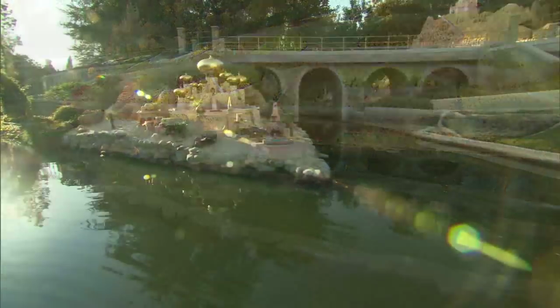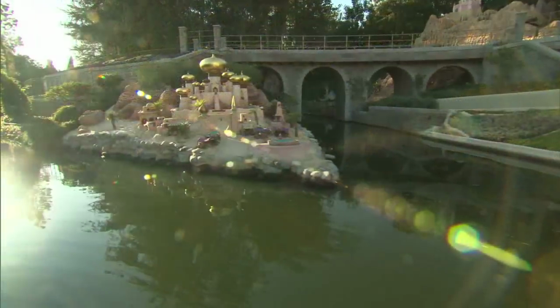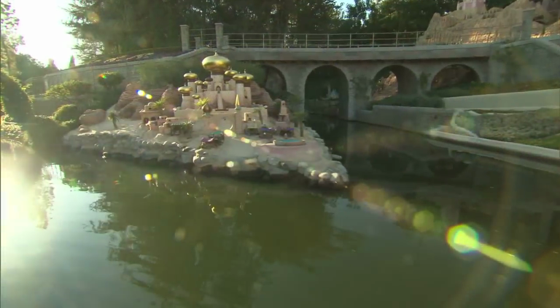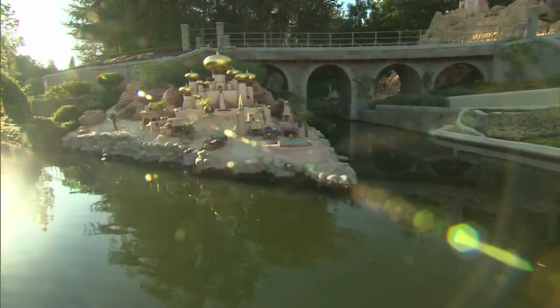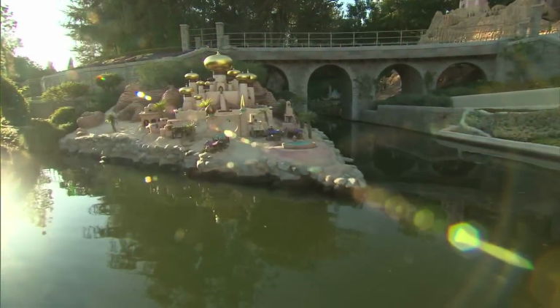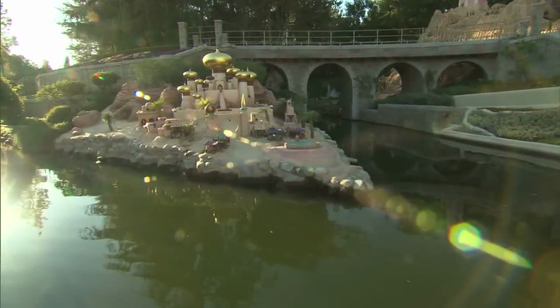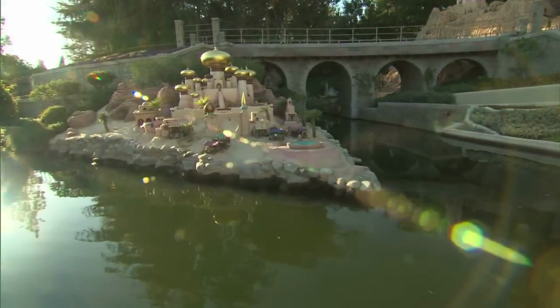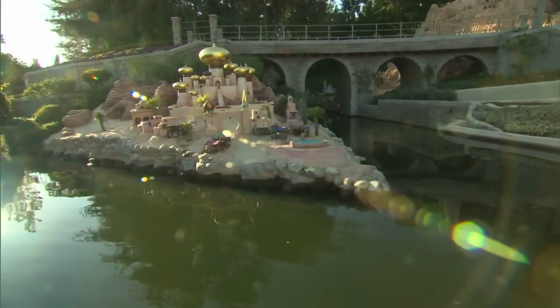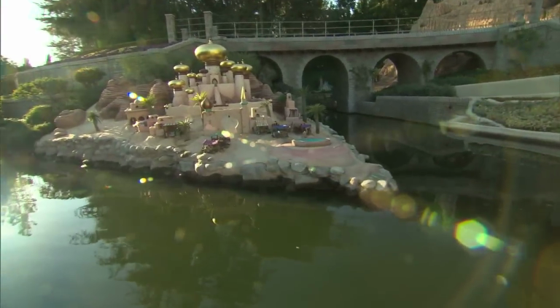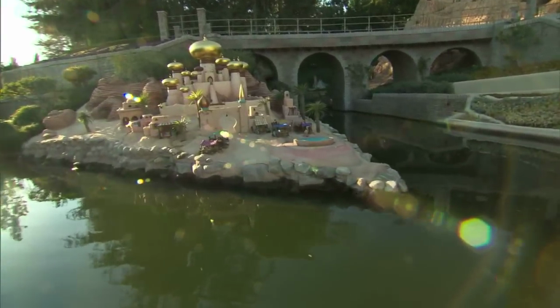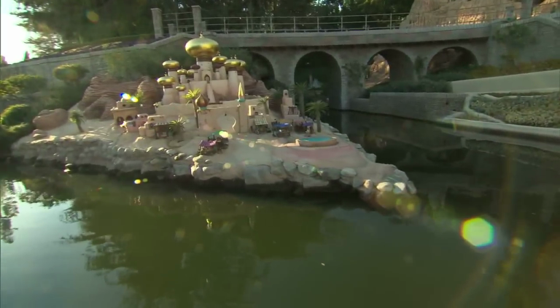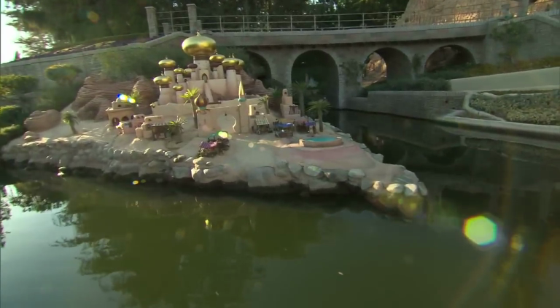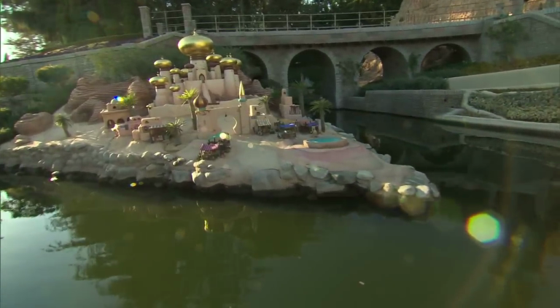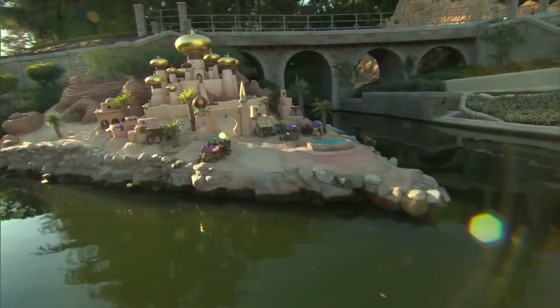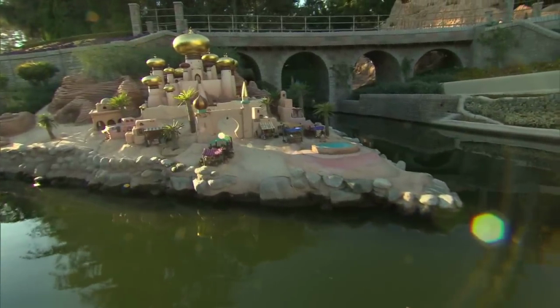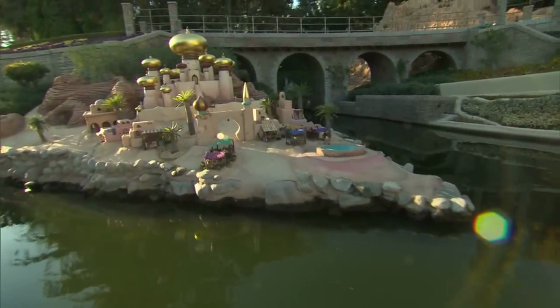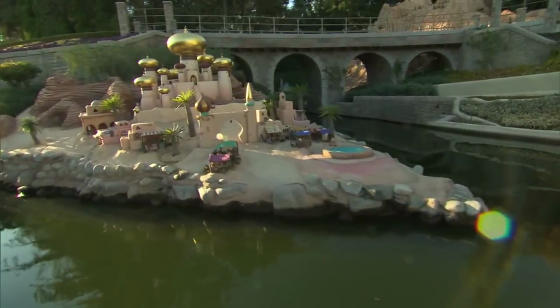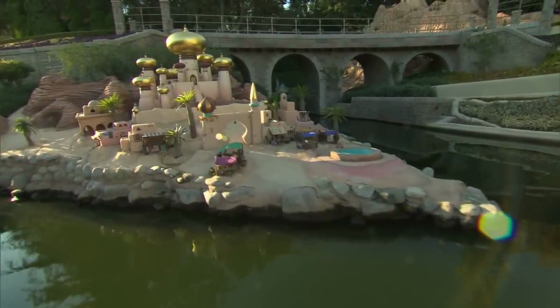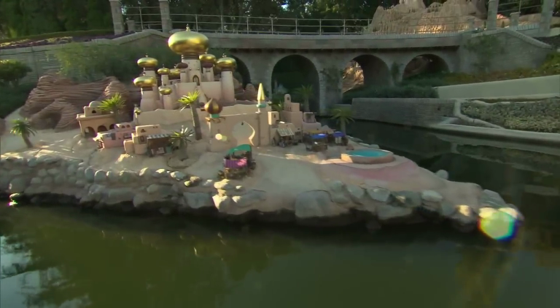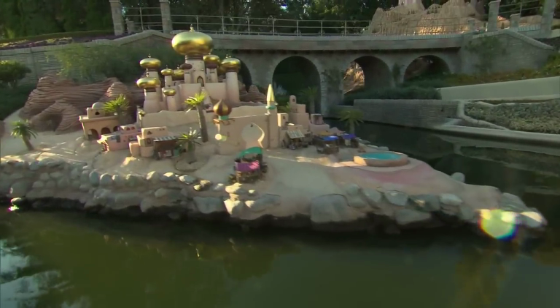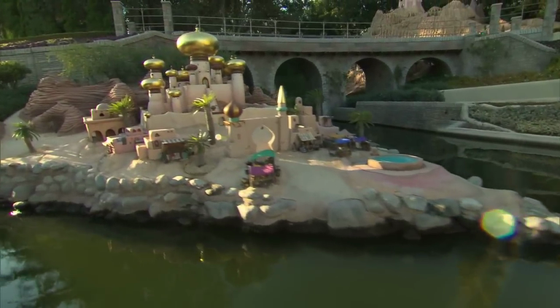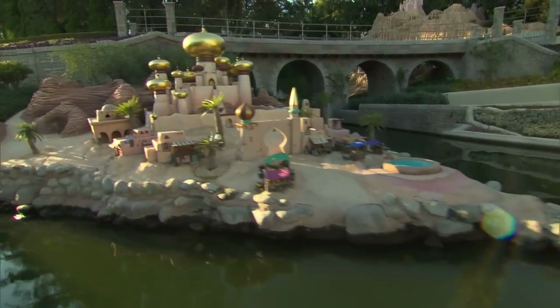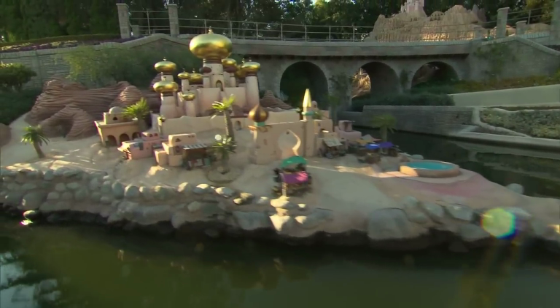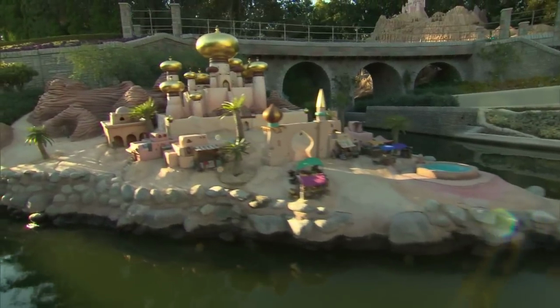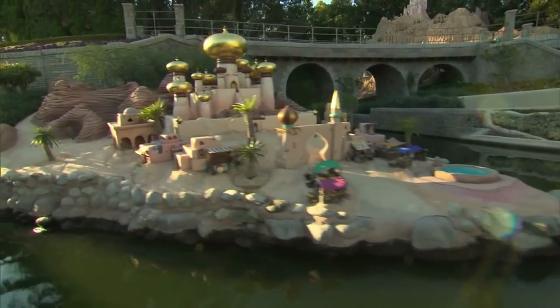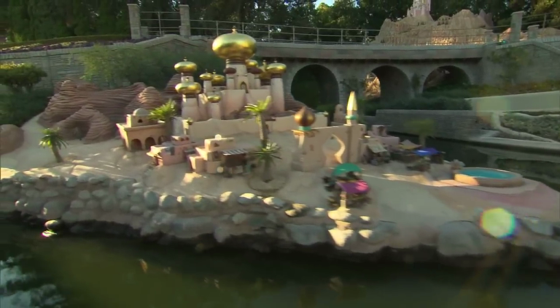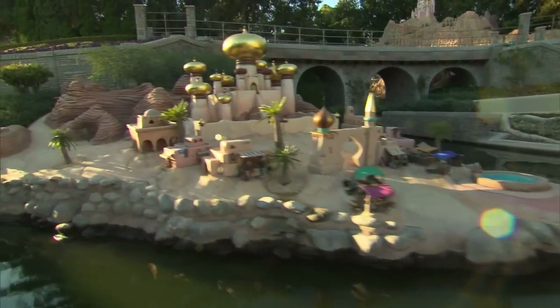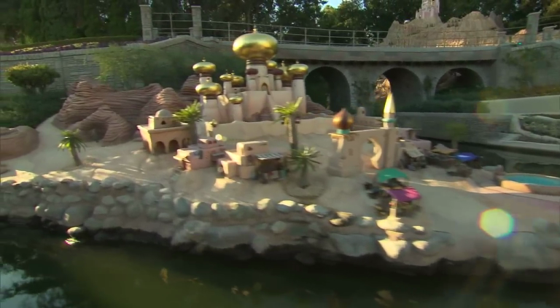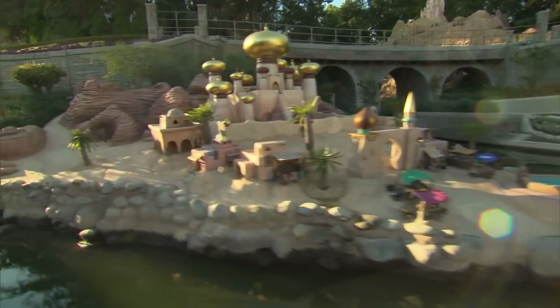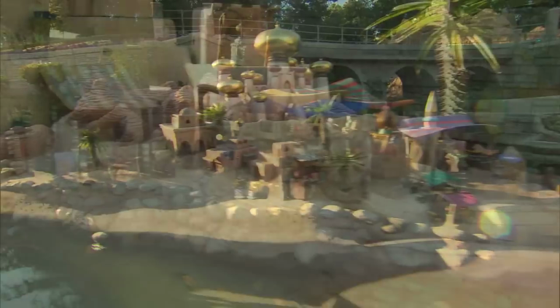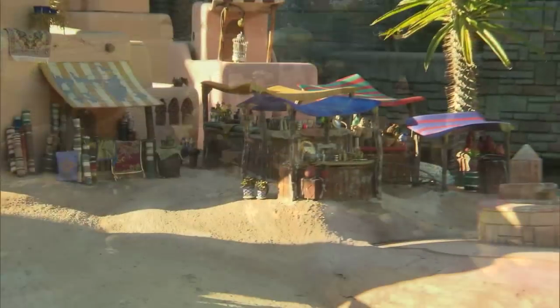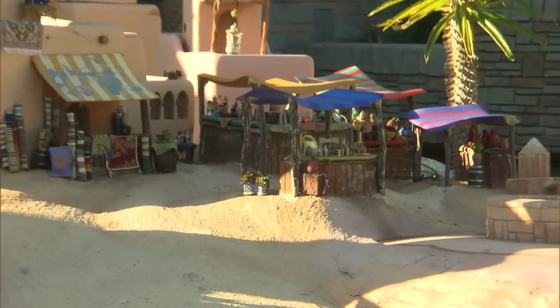As we approach the marketplace and the city of Agrabah, if you look closely, you can catch a glimpse of a lamp.